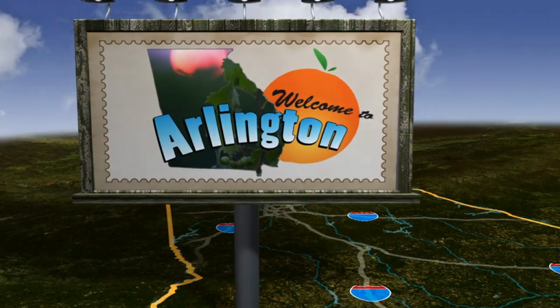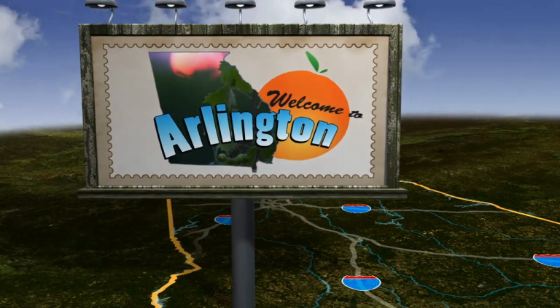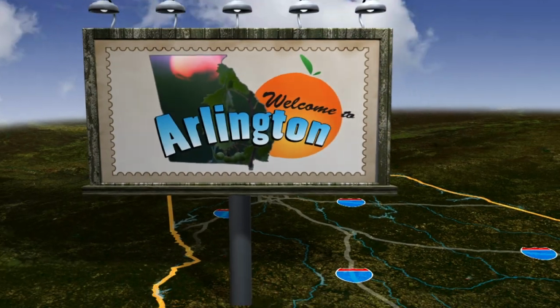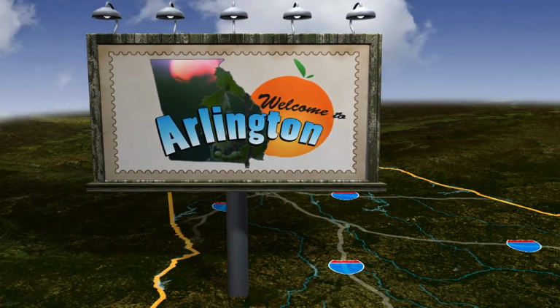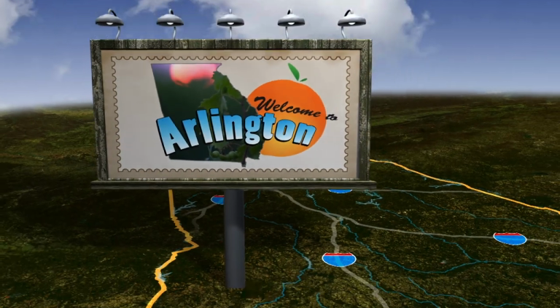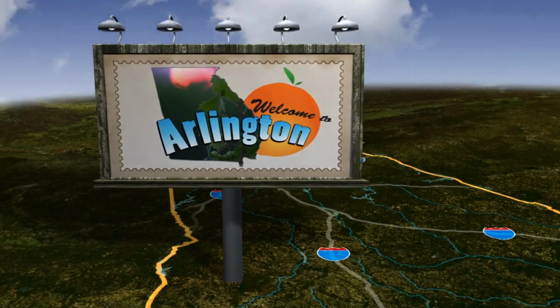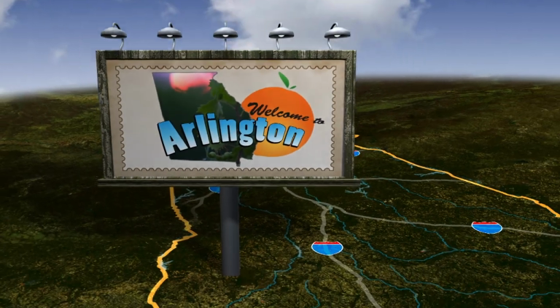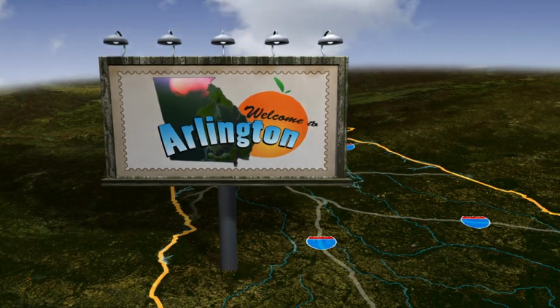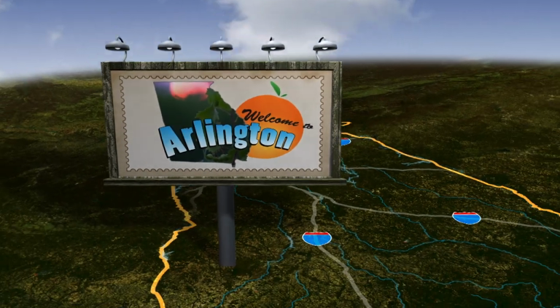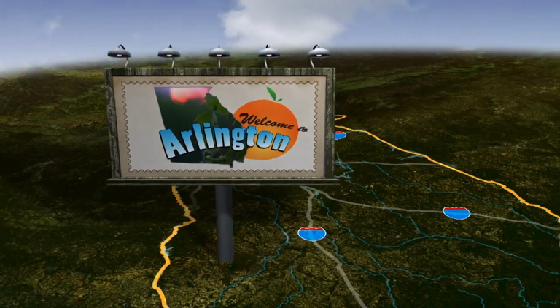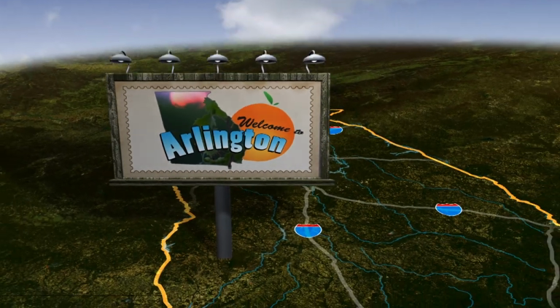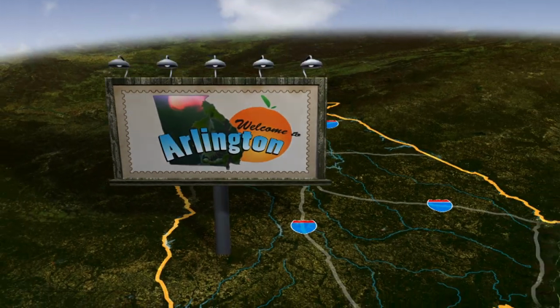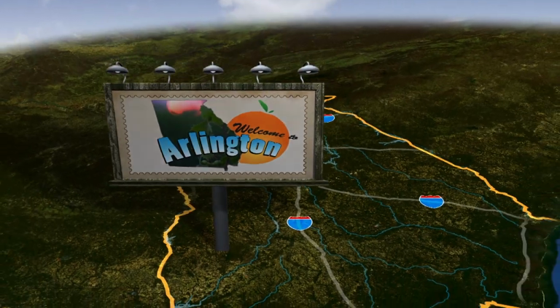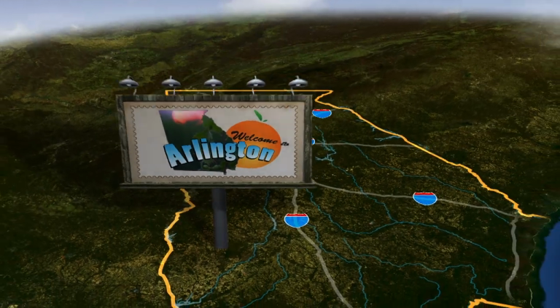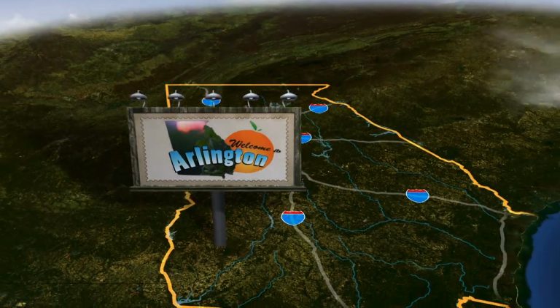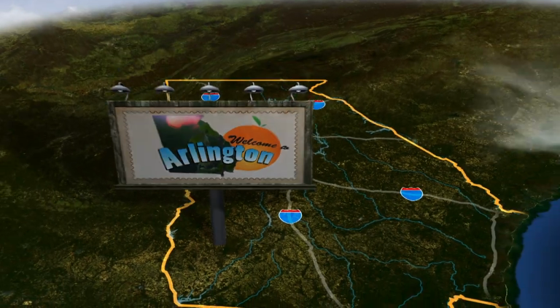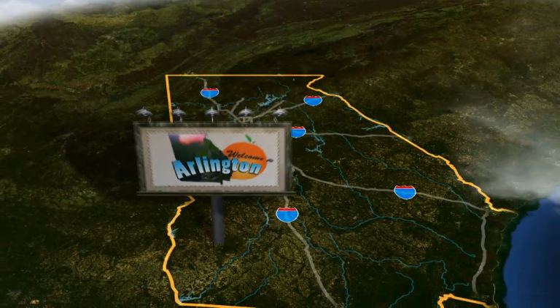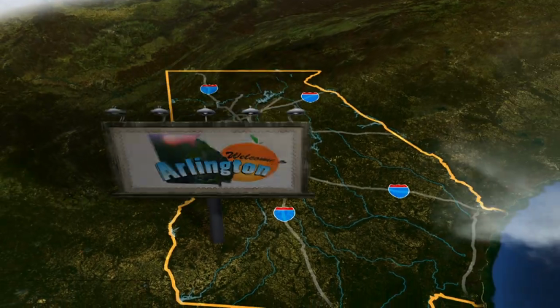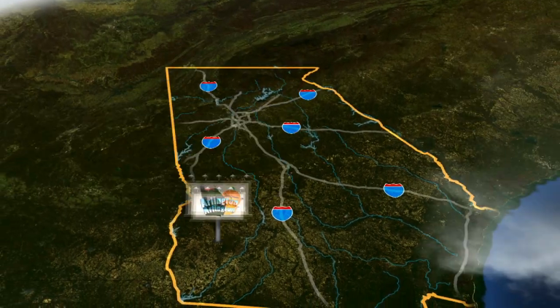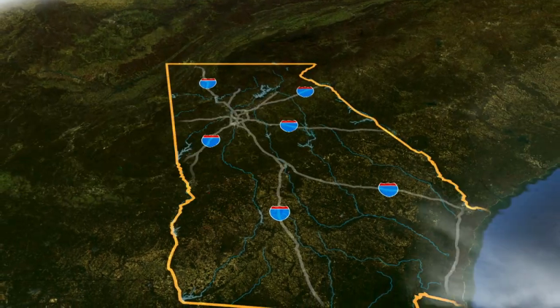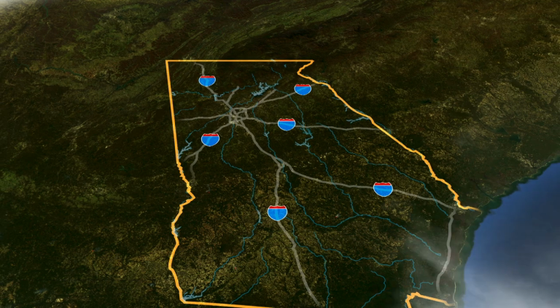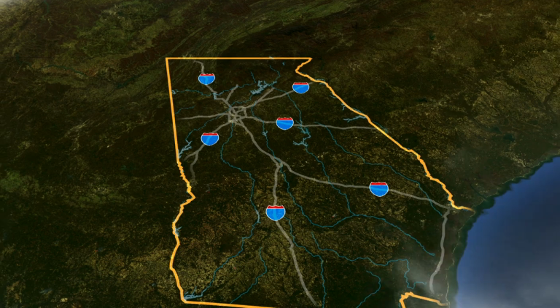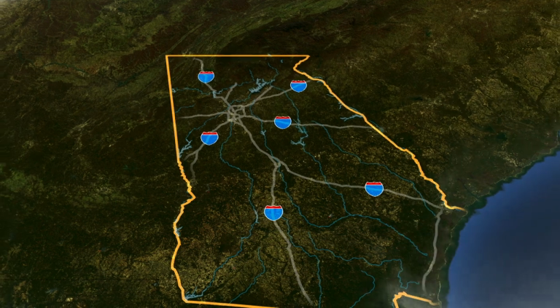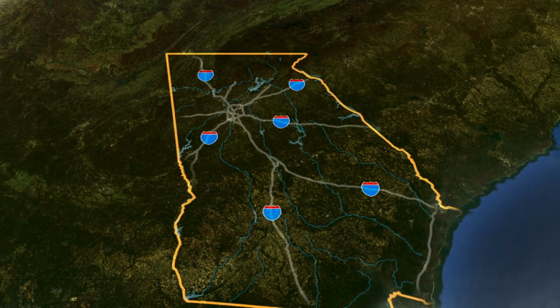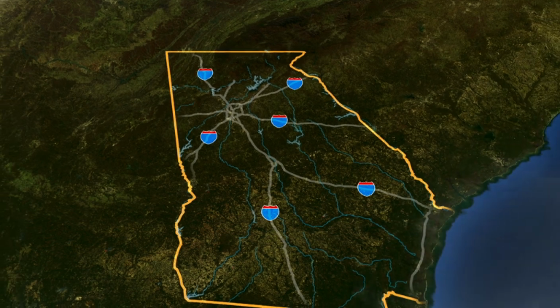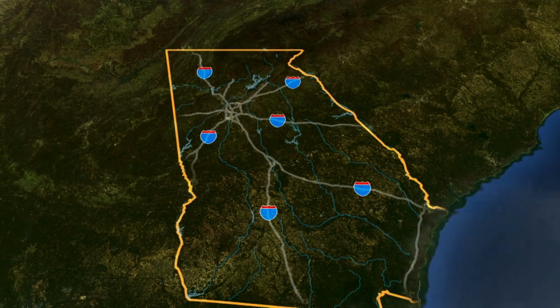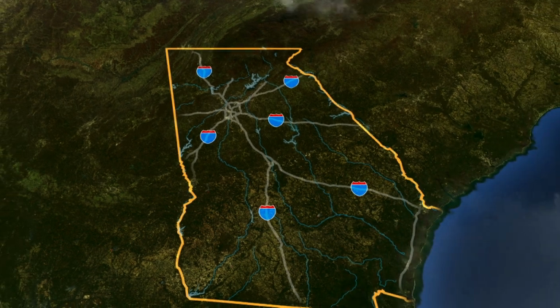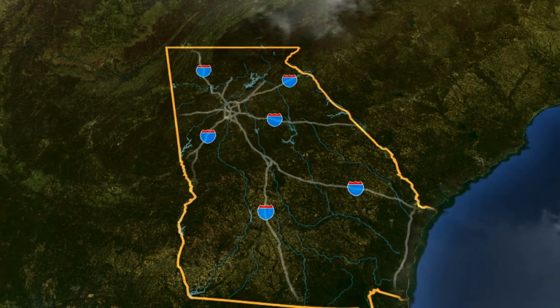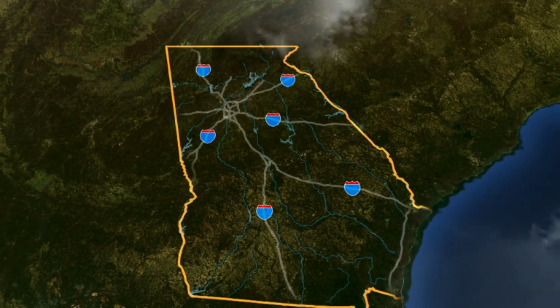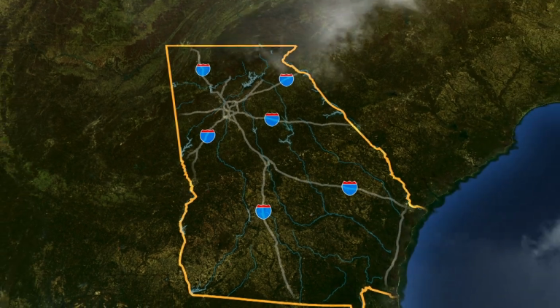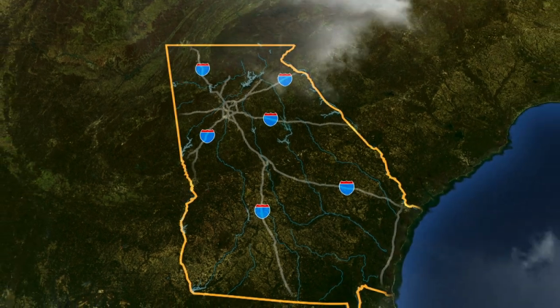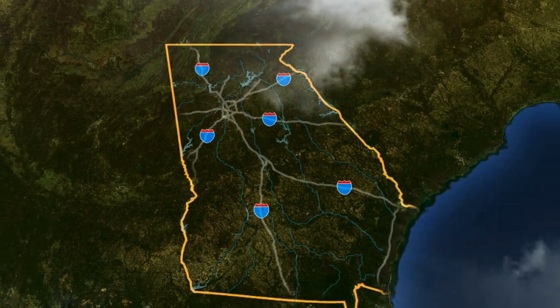That's it for this episode of Georgia Traveler. We hope you join us next time. Until then, pleasant journeys.